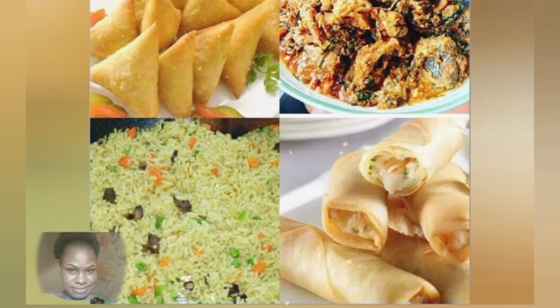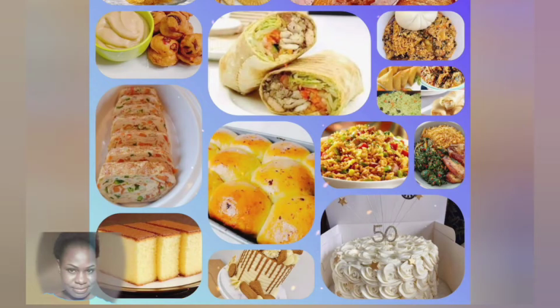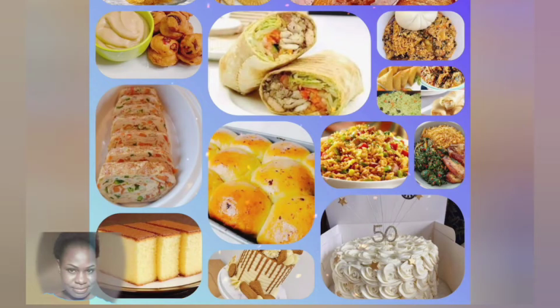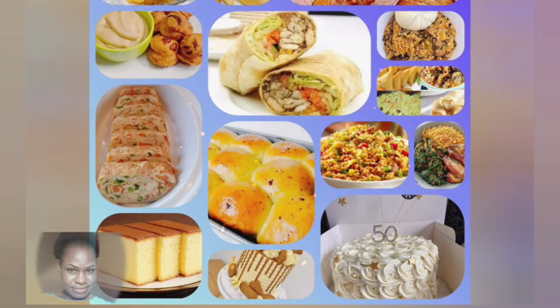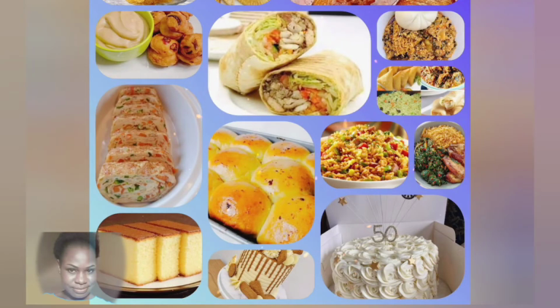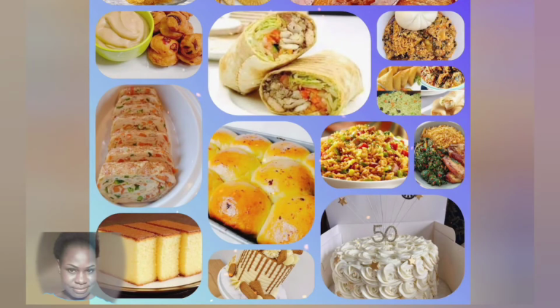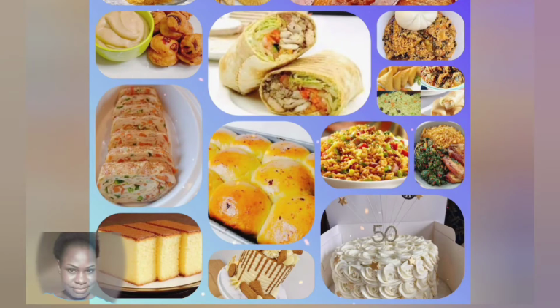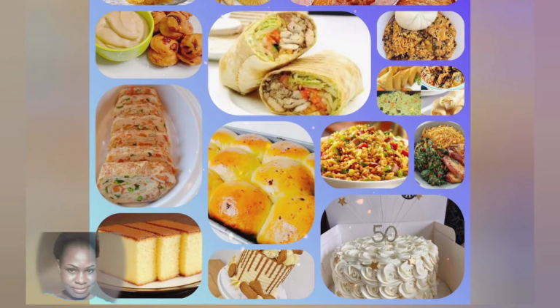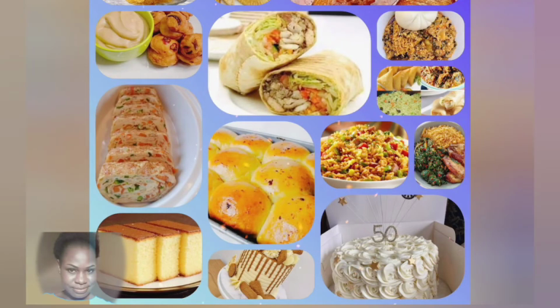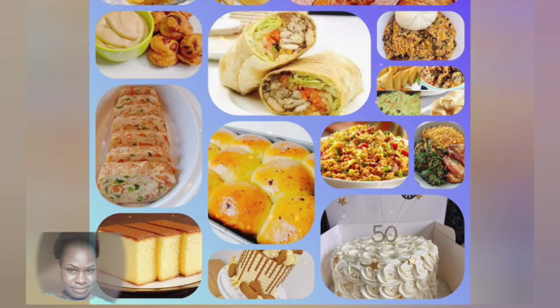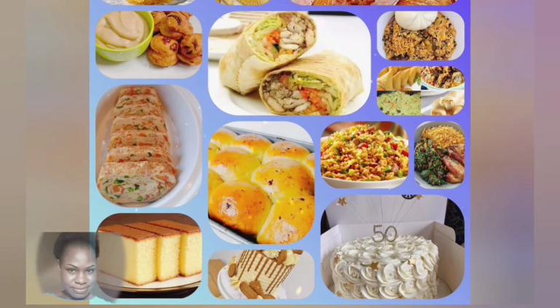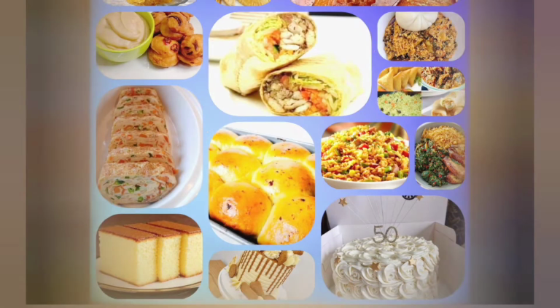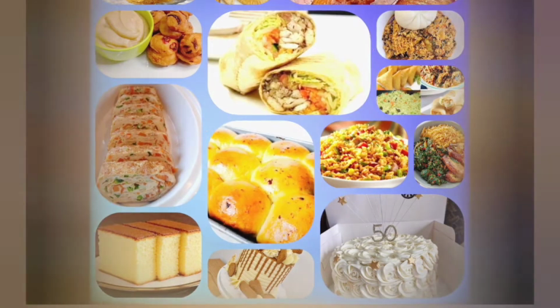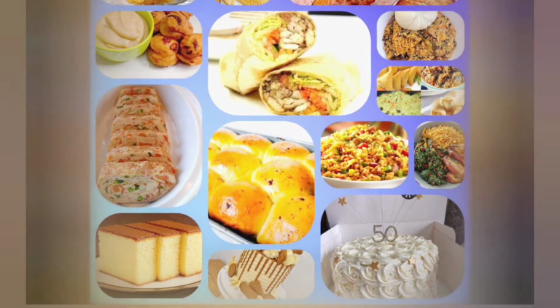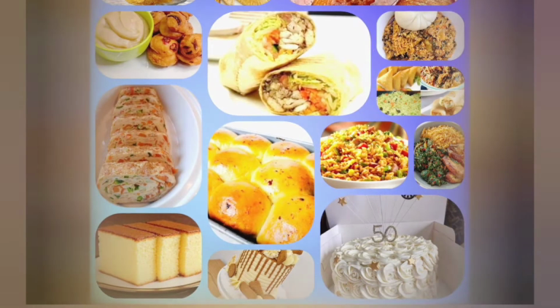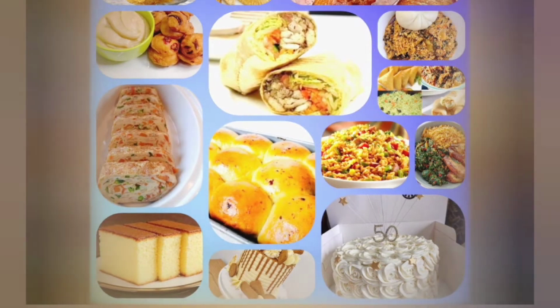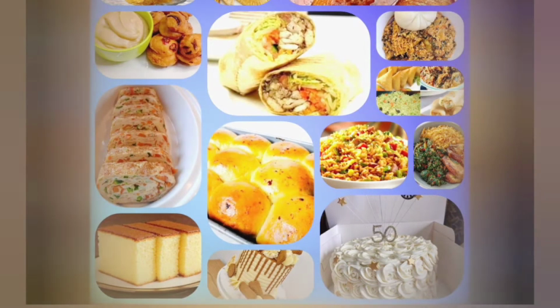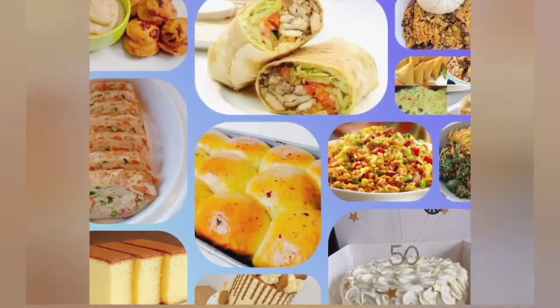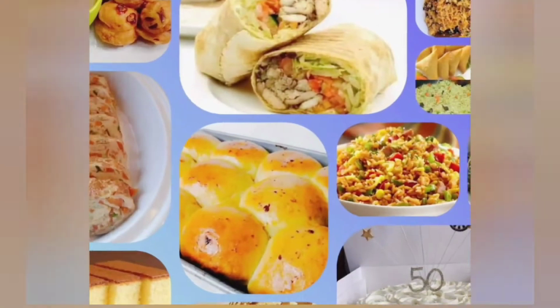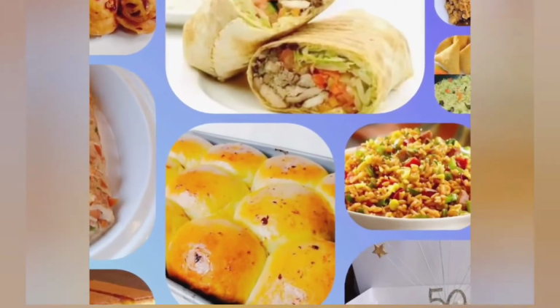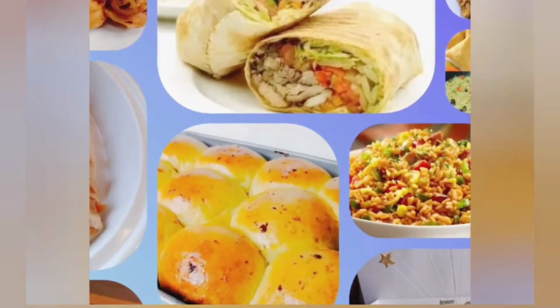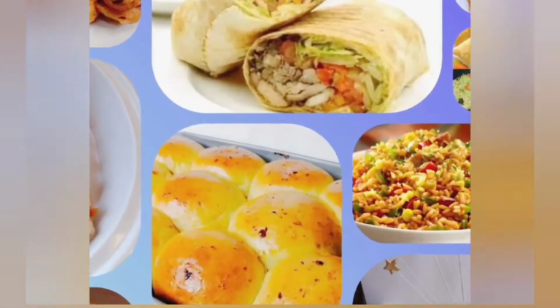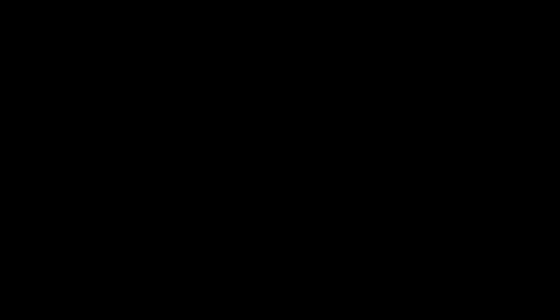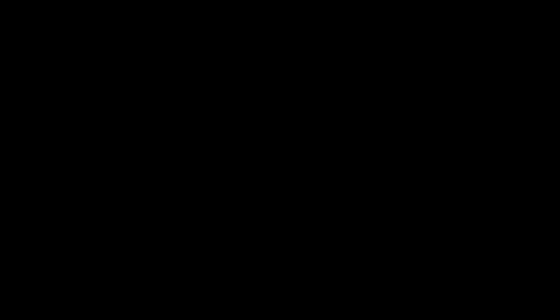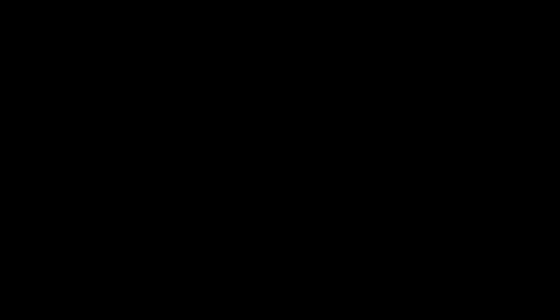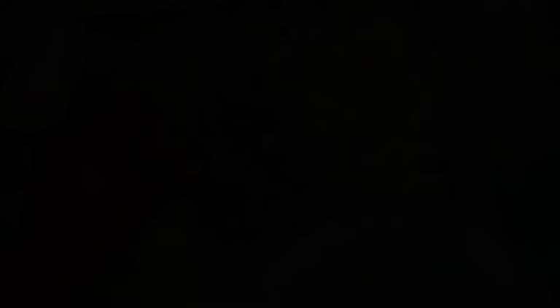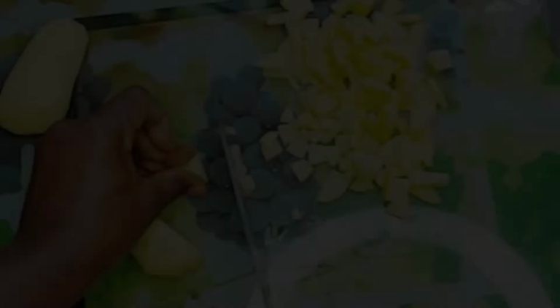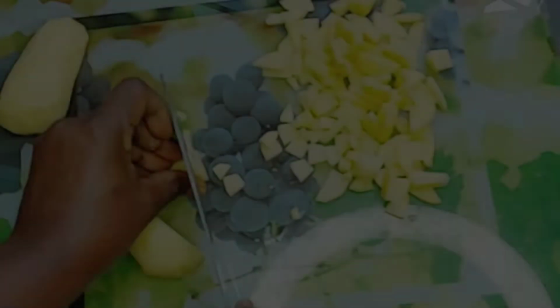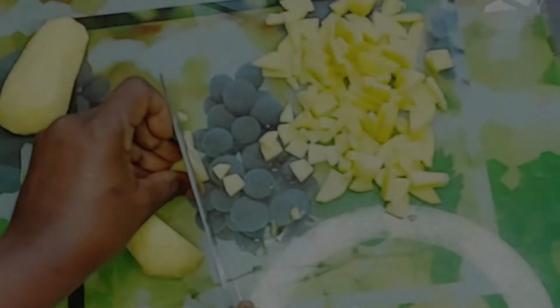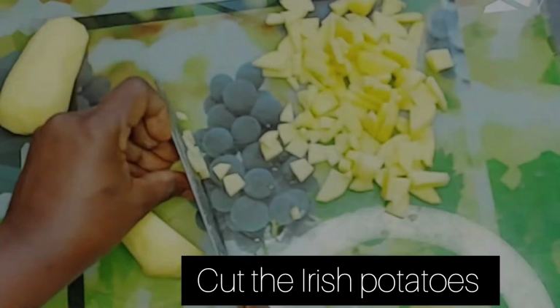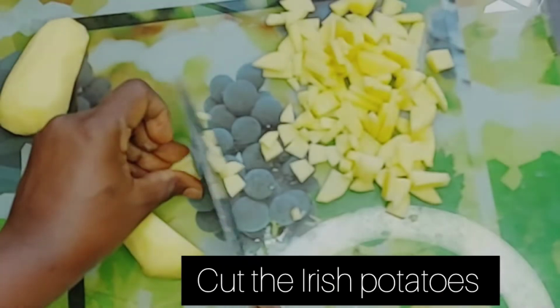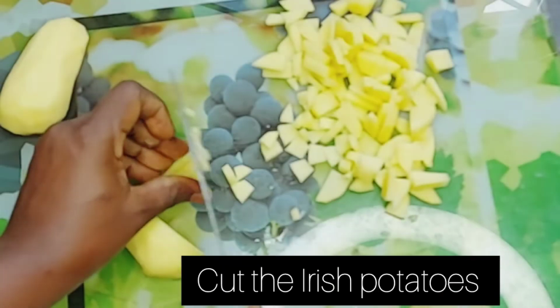These are the few things I do on this channel — I teach cooking, baking, and a little bit of everything.